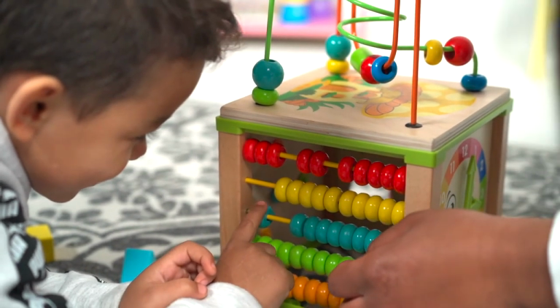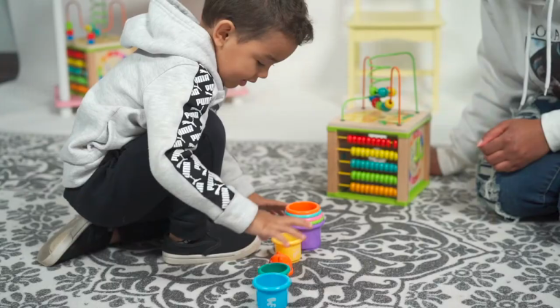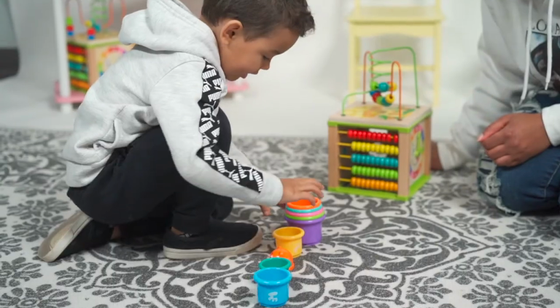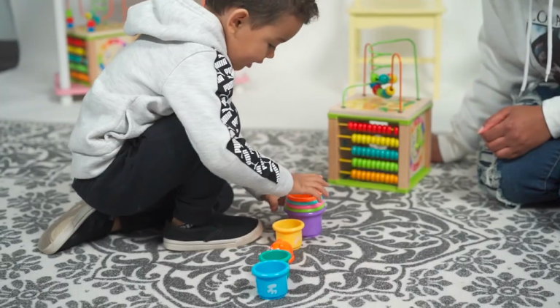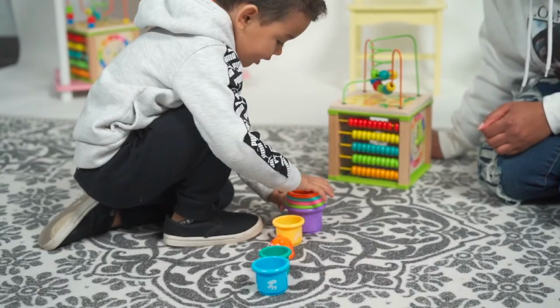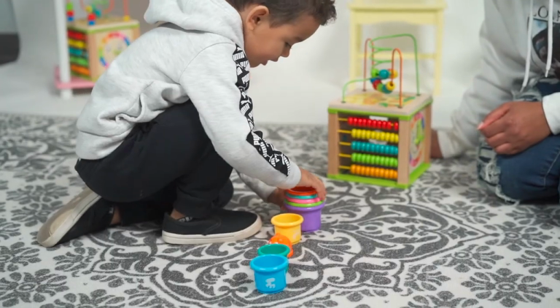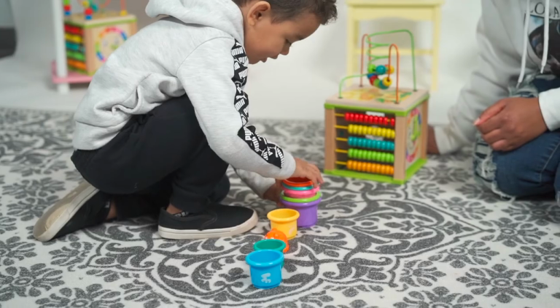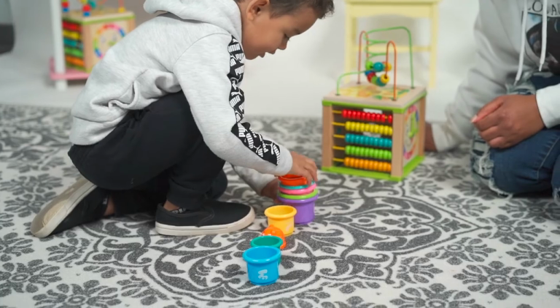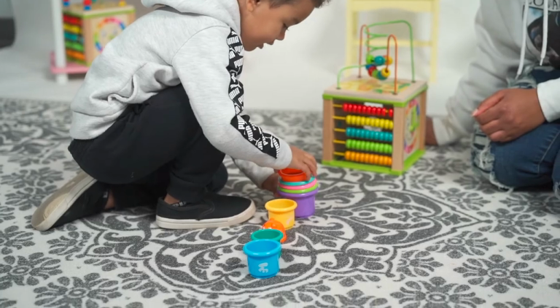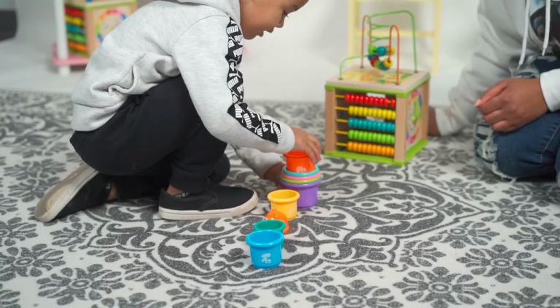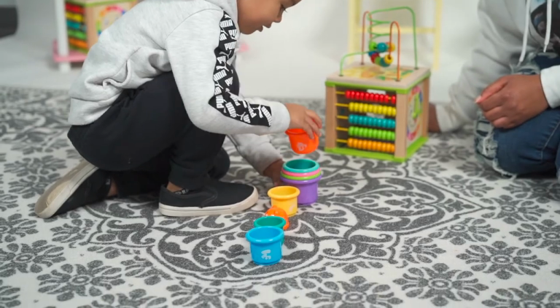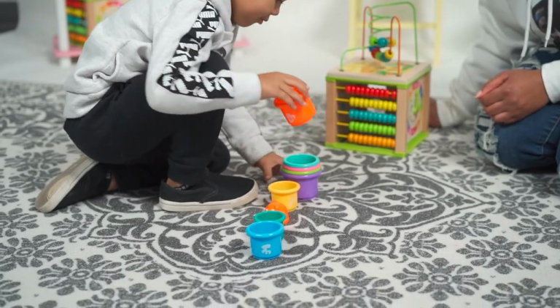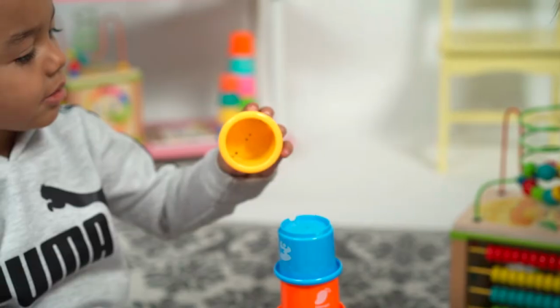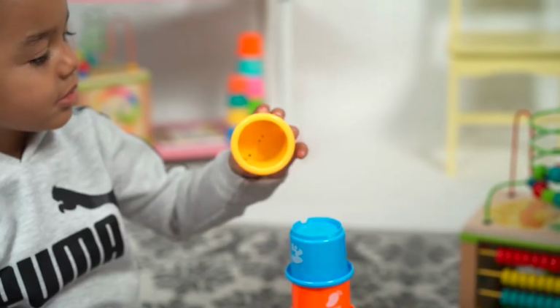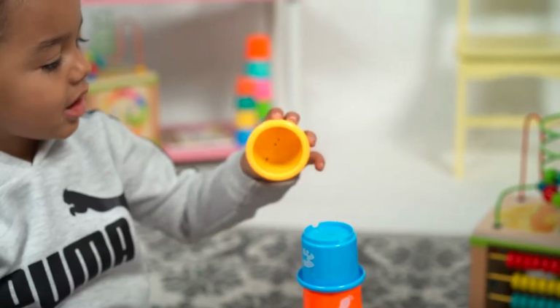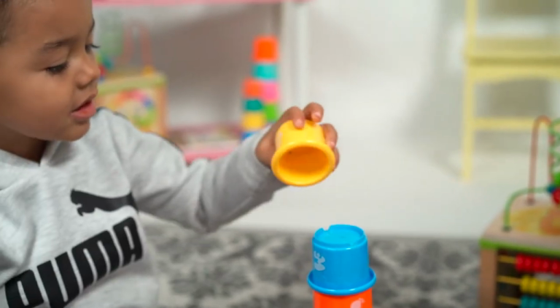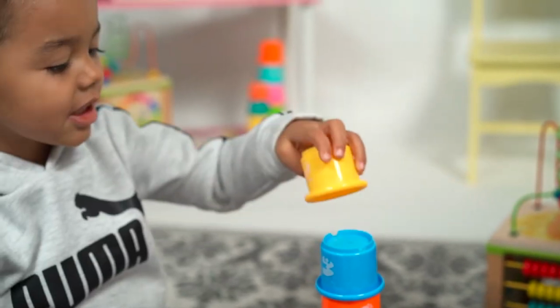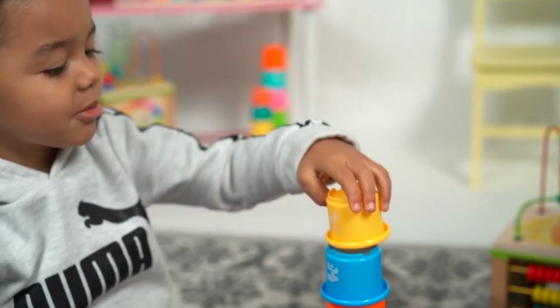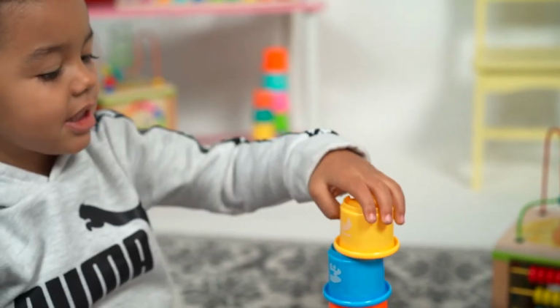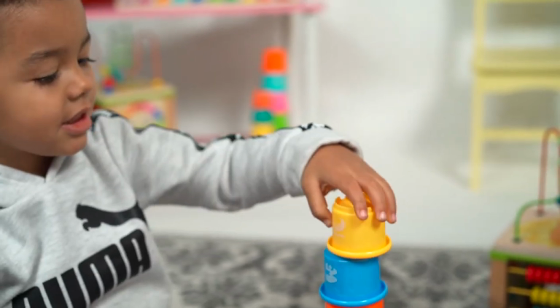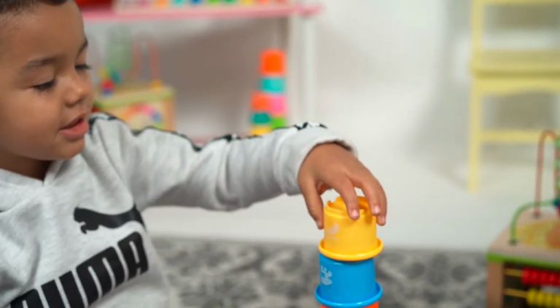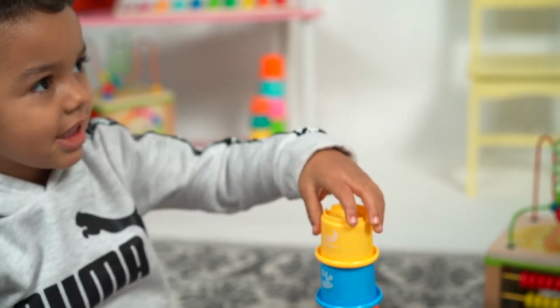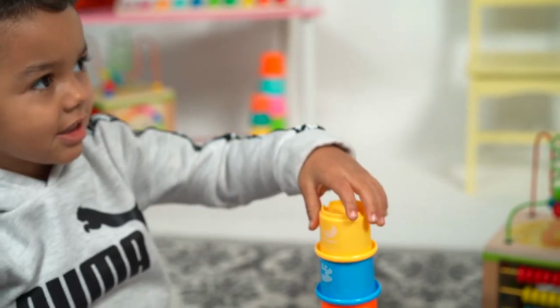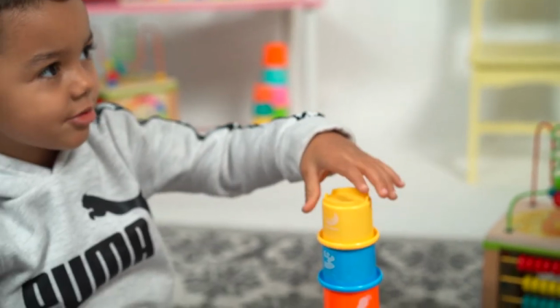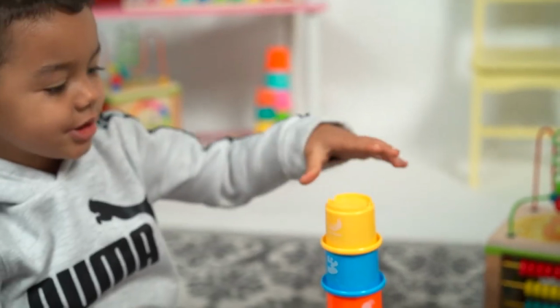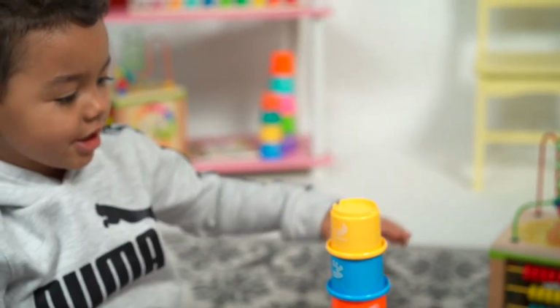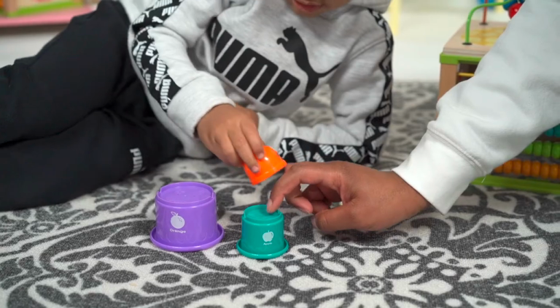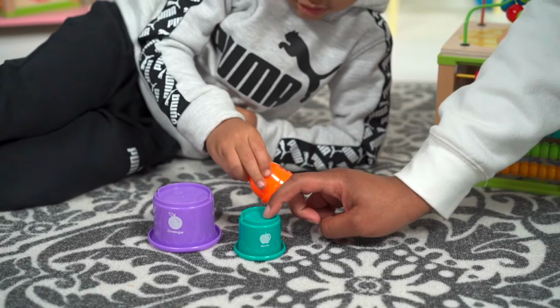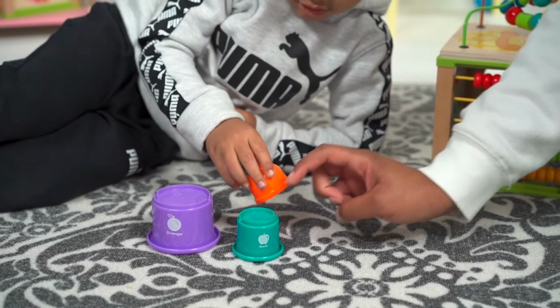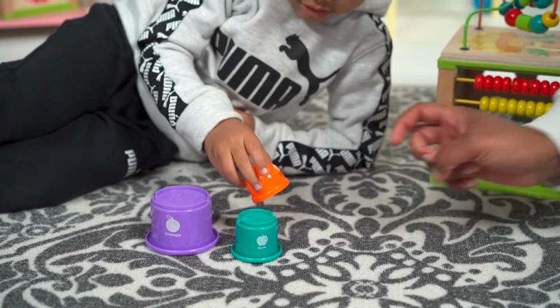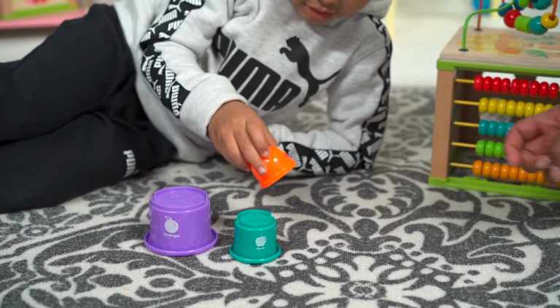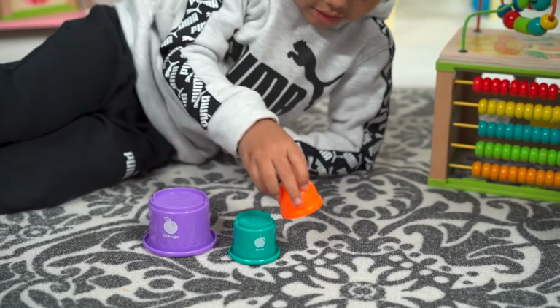Build towers with the stacking cups. Explain the difference in size. Smaller. Bigger.